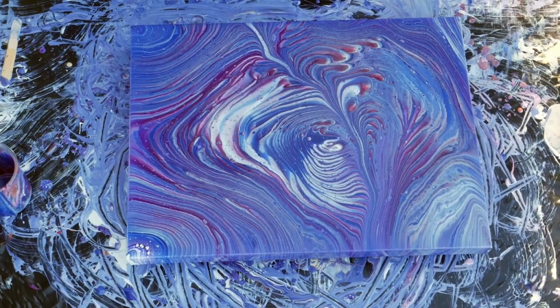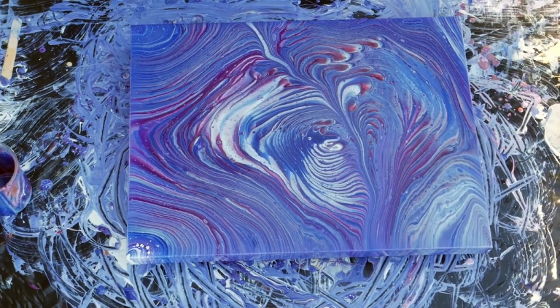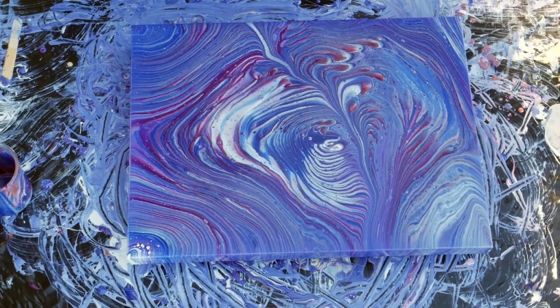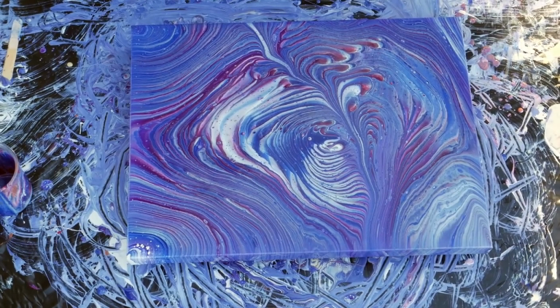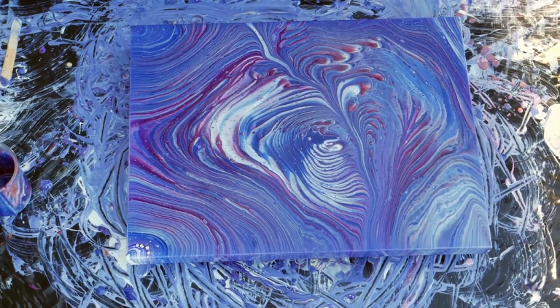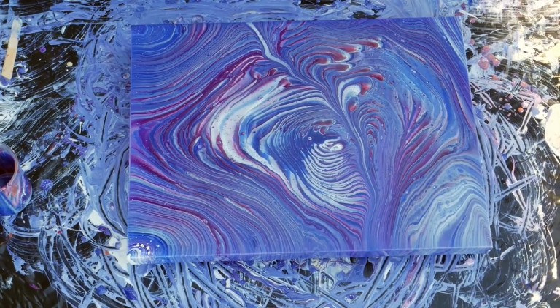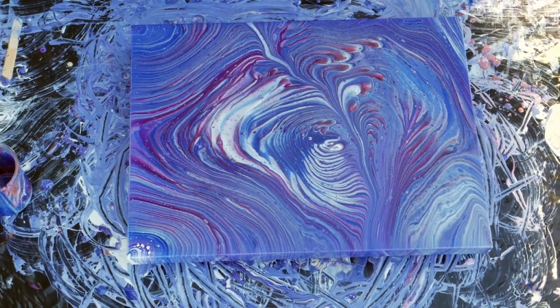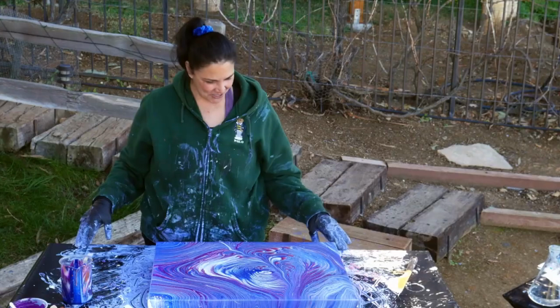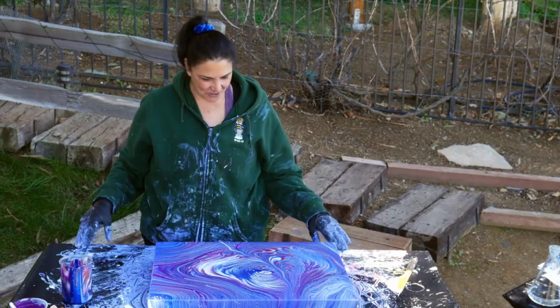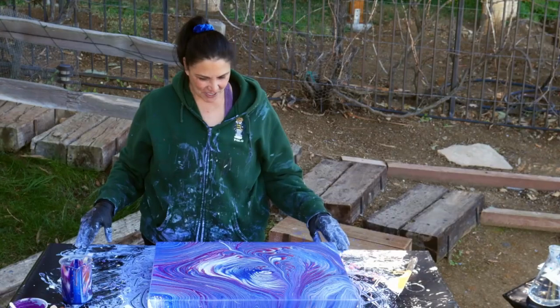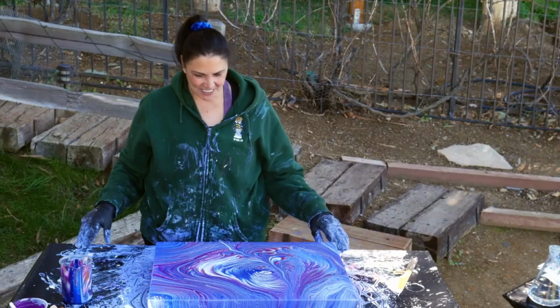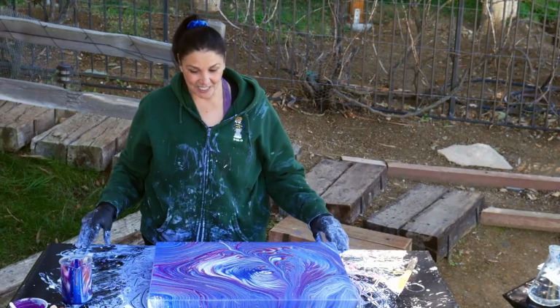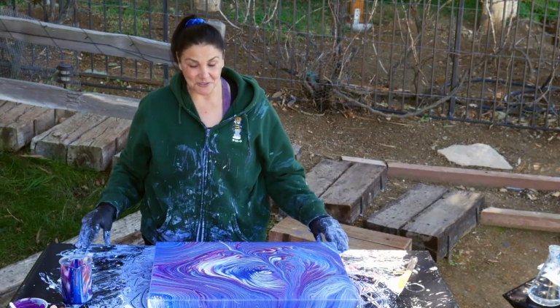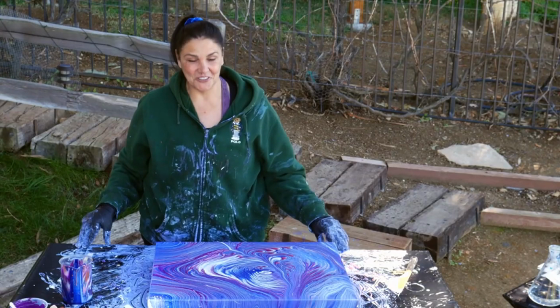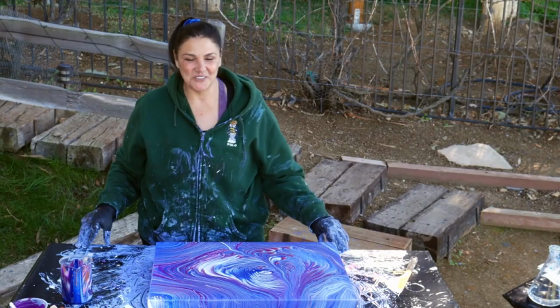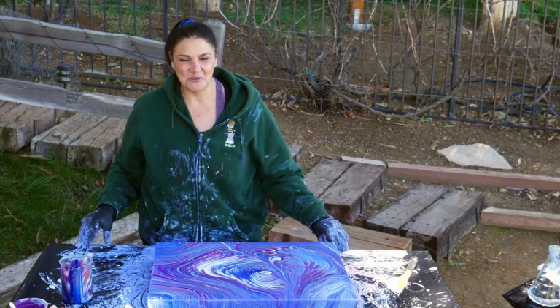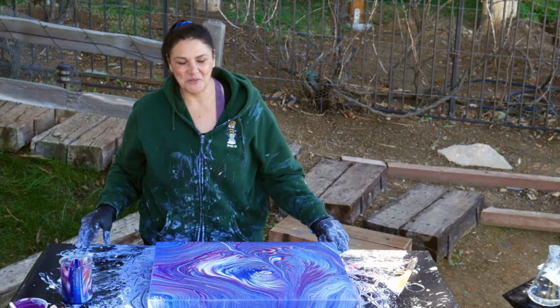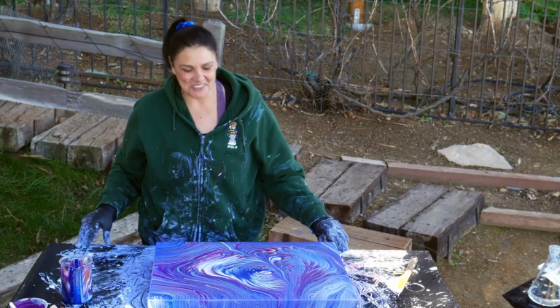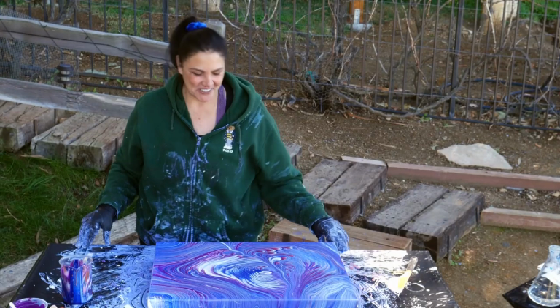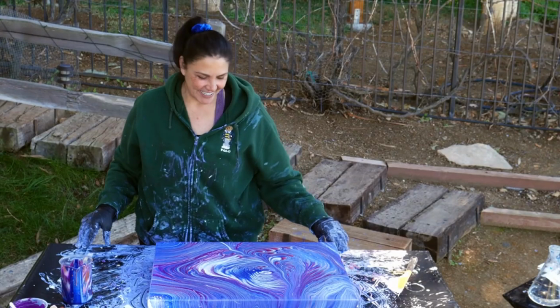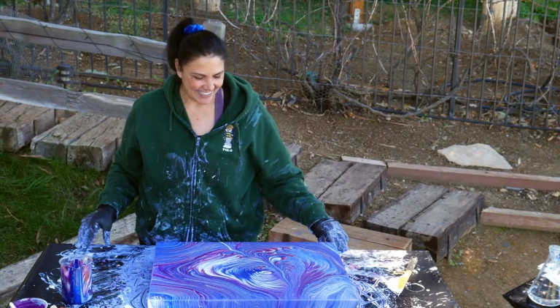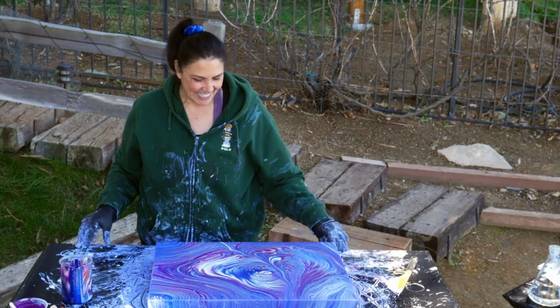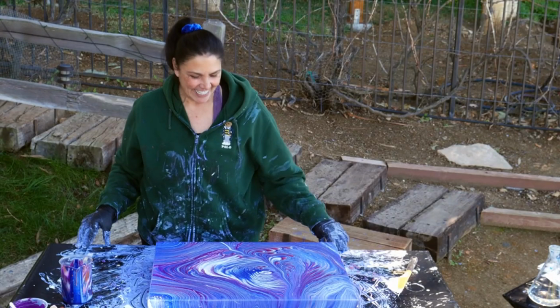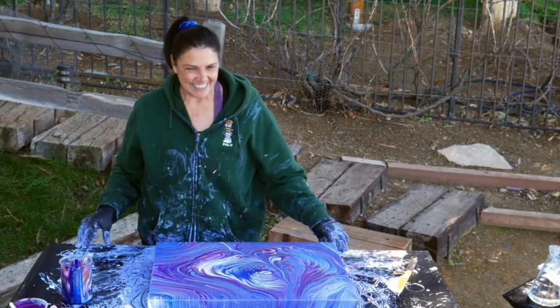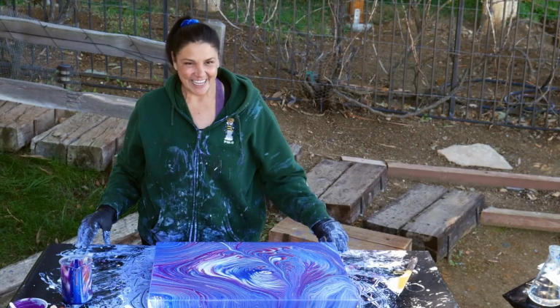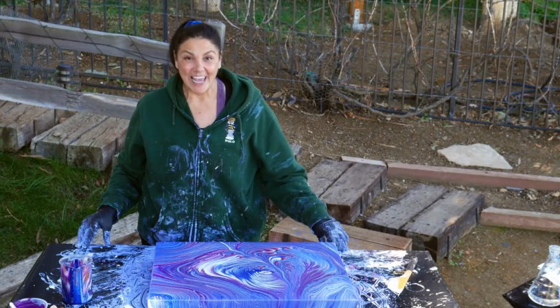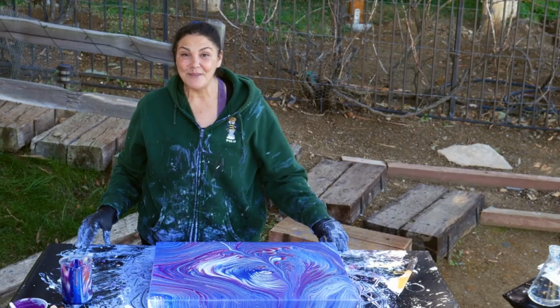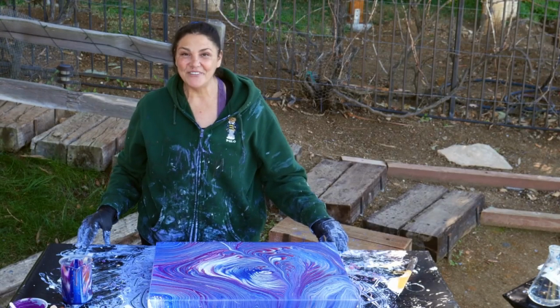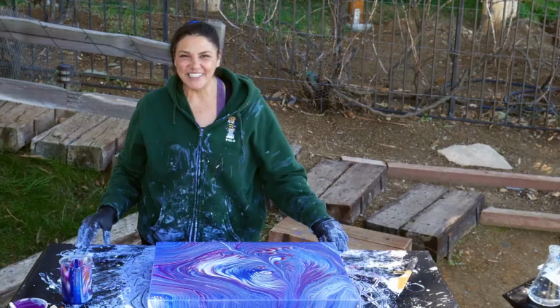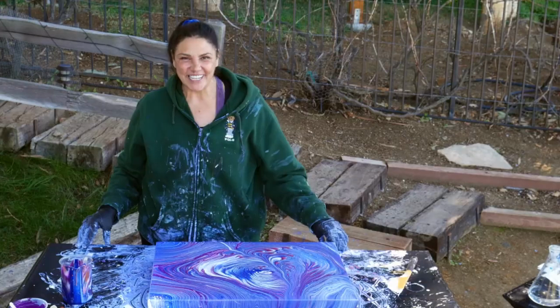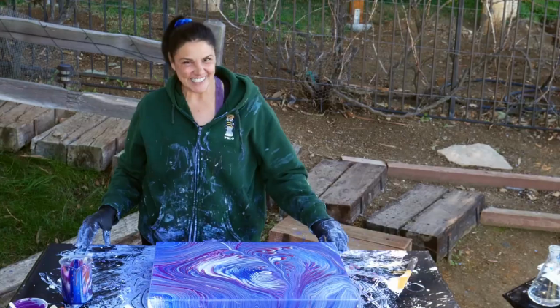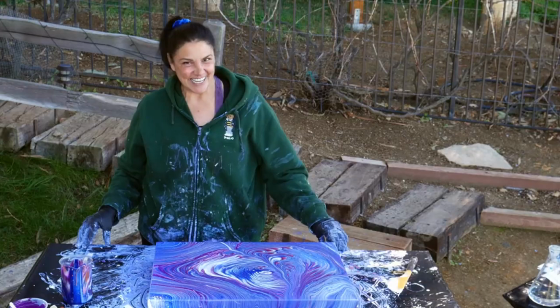Thank you guys so much for watching. I will show you this one when it's dry. And happy Valentine's Day.